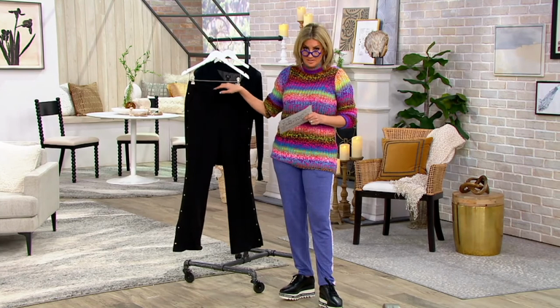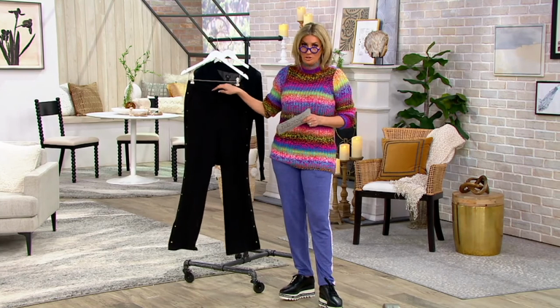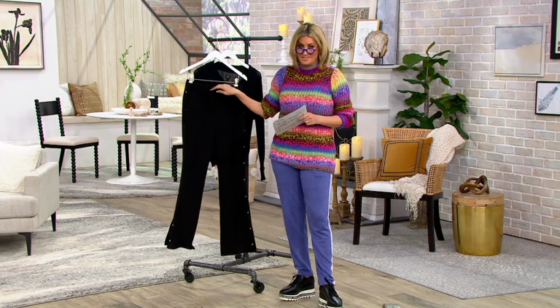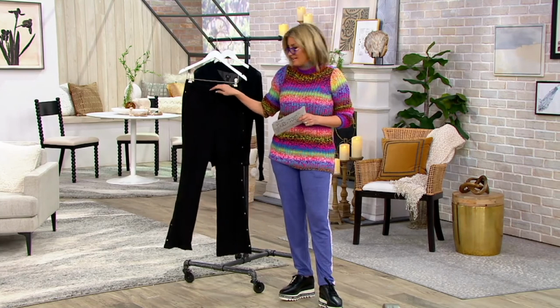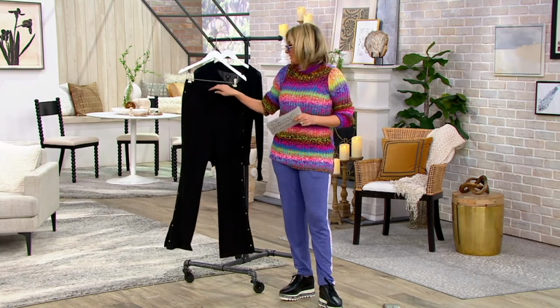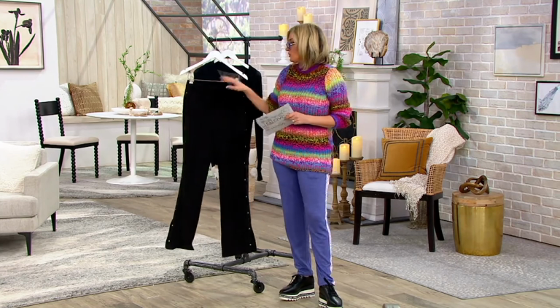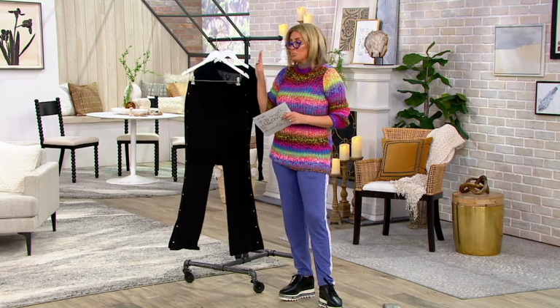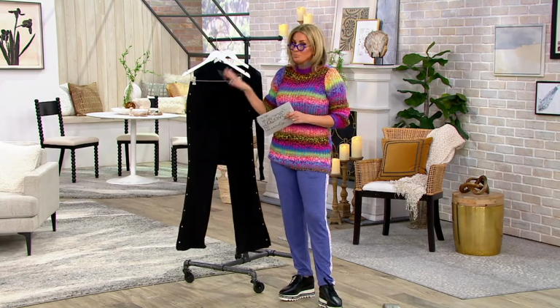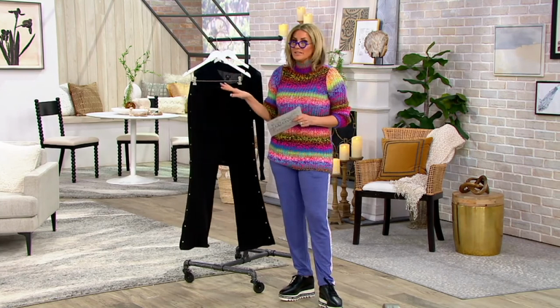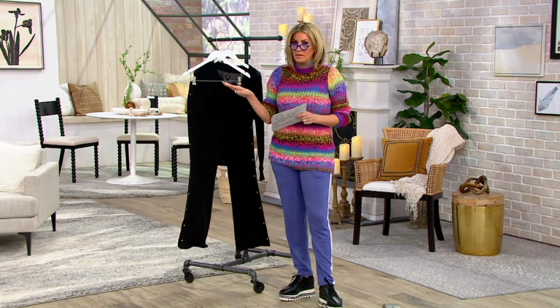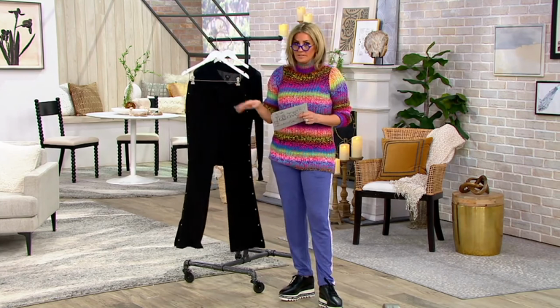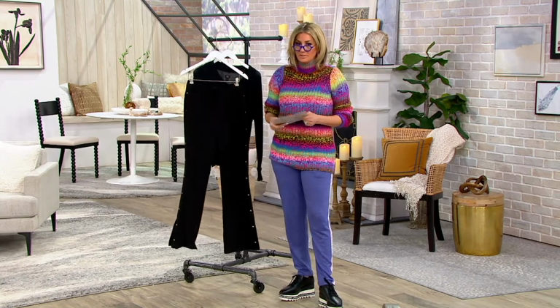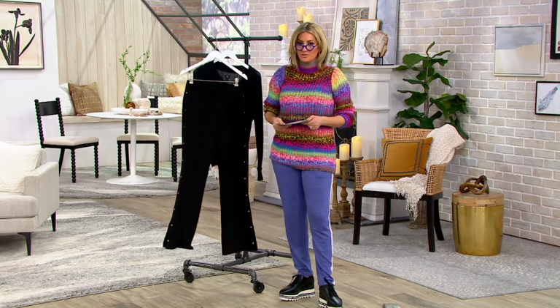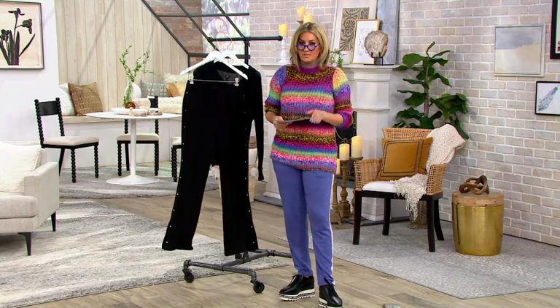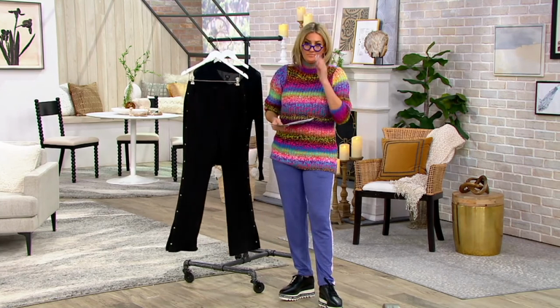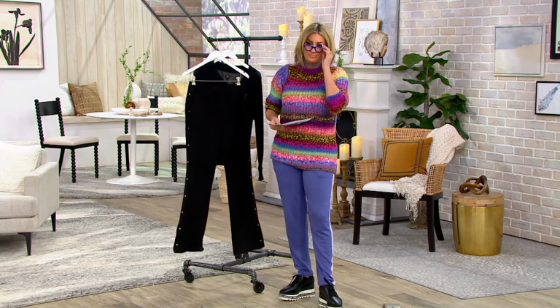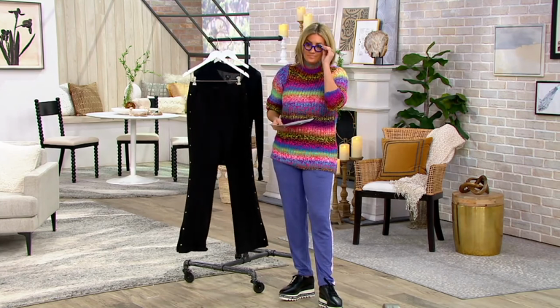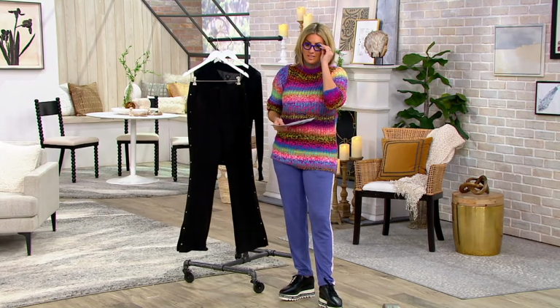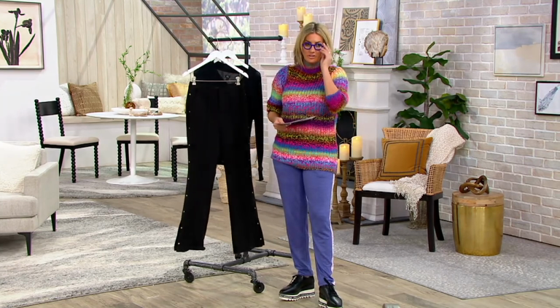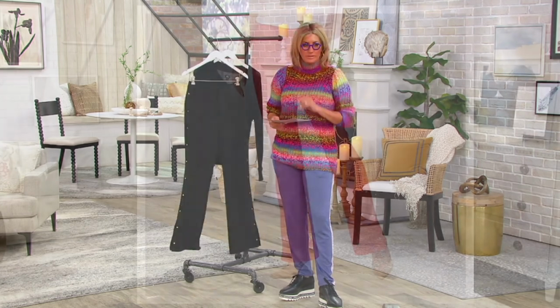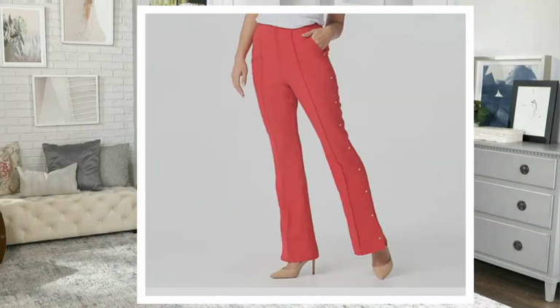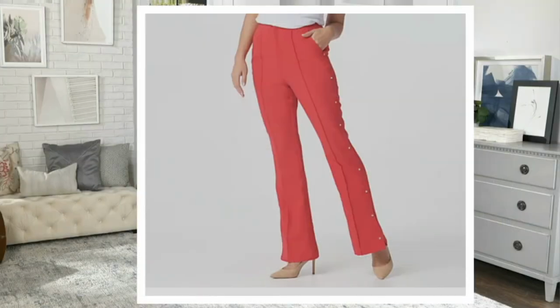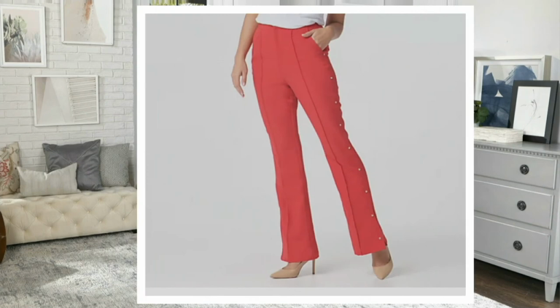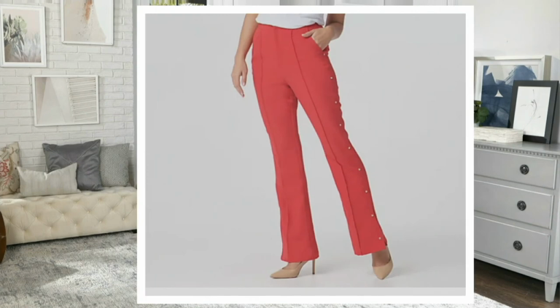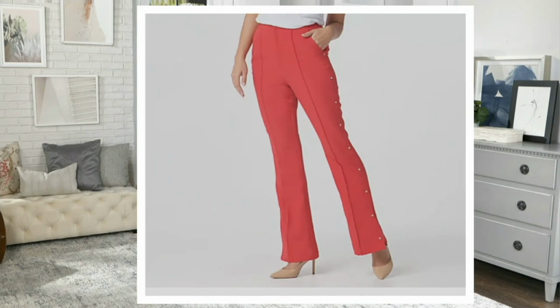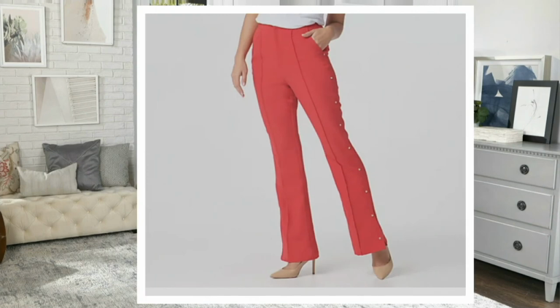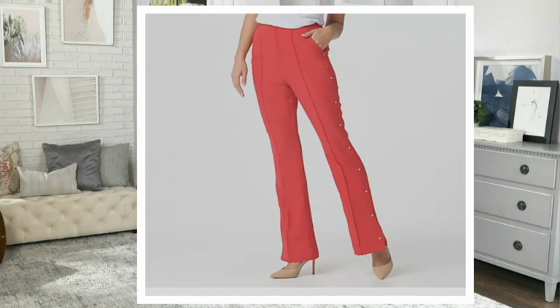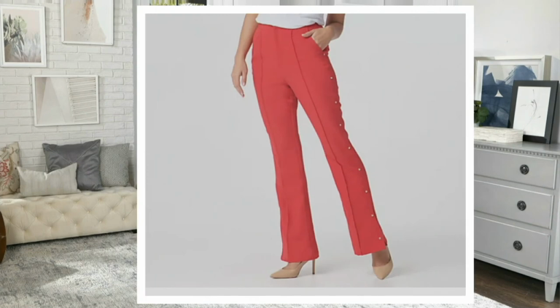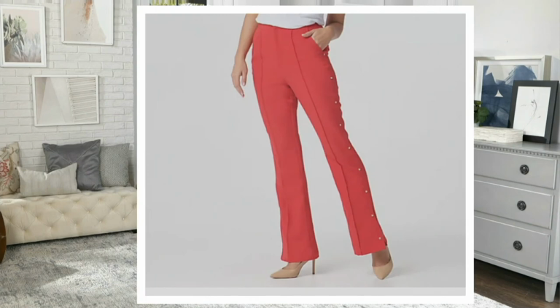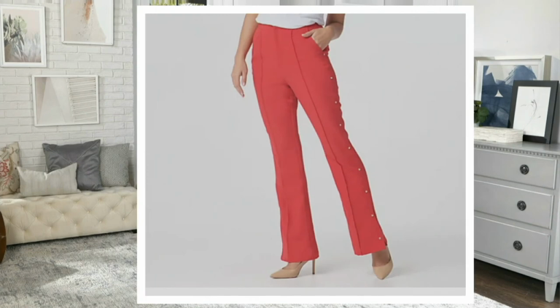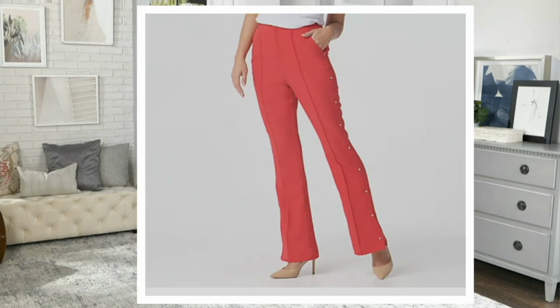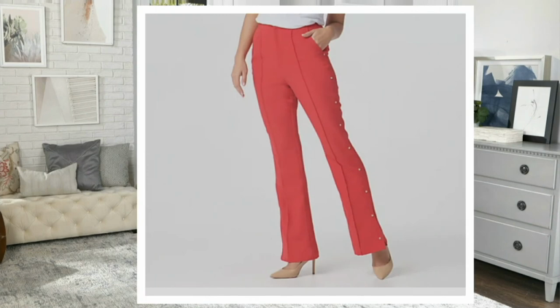They're now pretty much the same price as a t-shirt. A really great way to start the show.